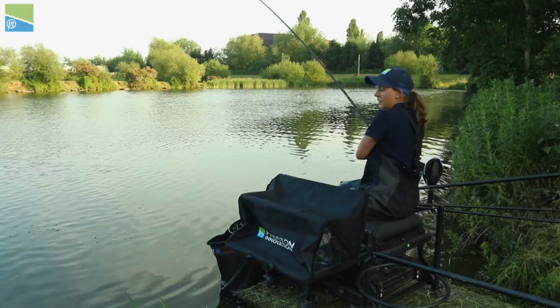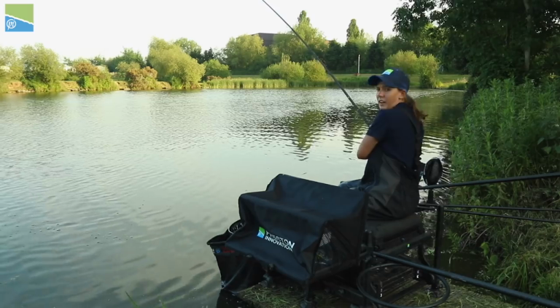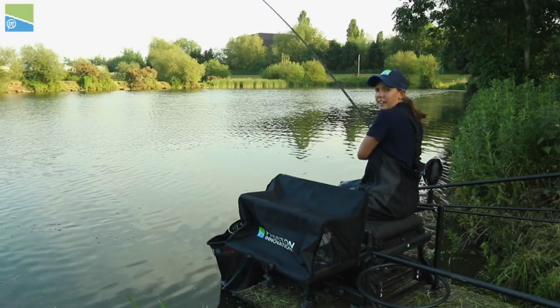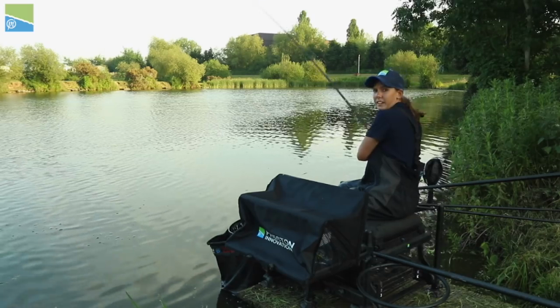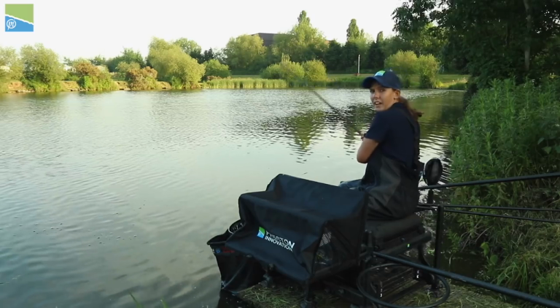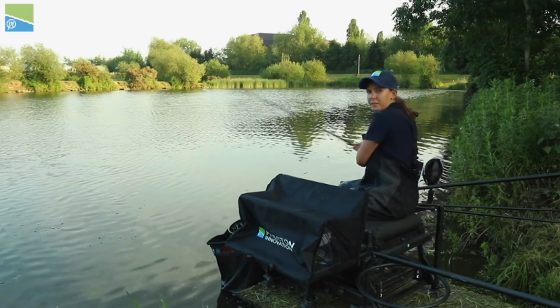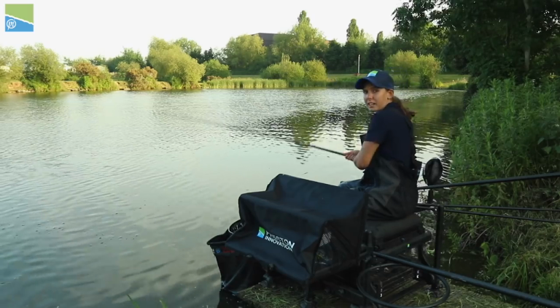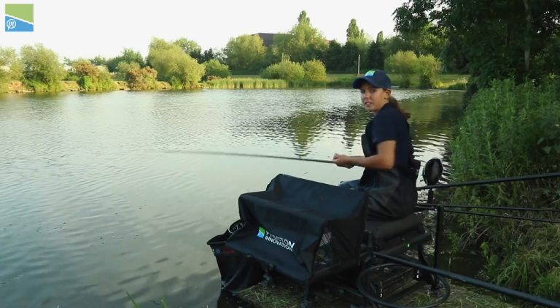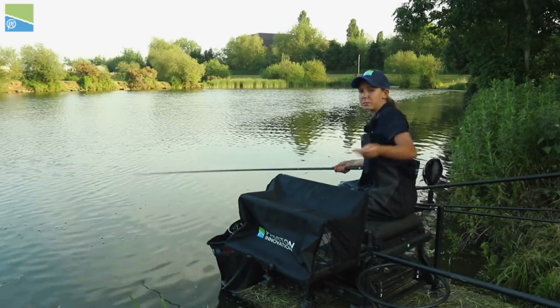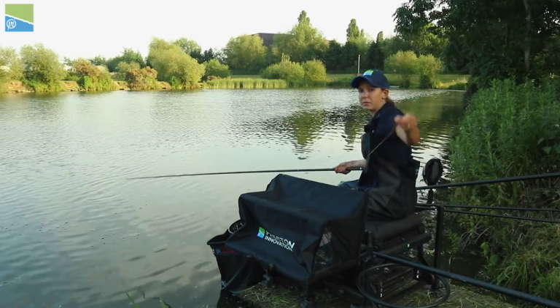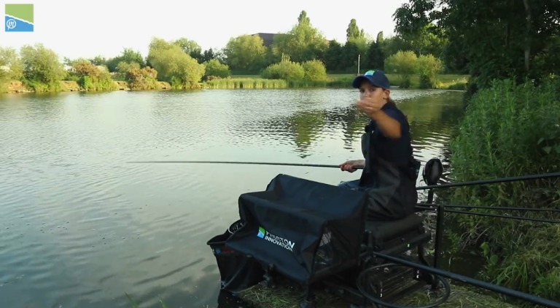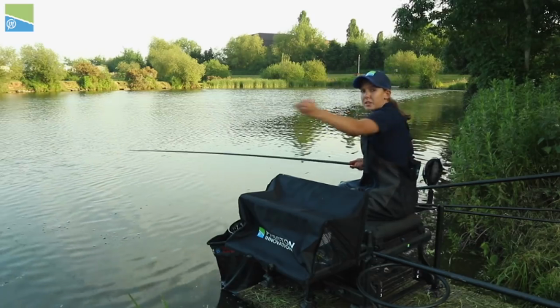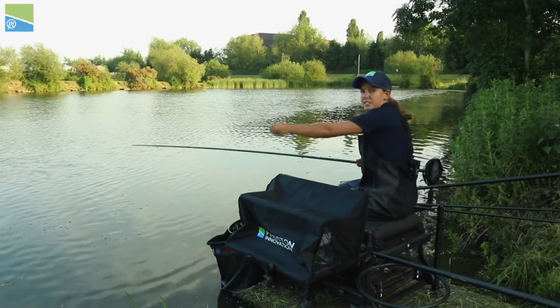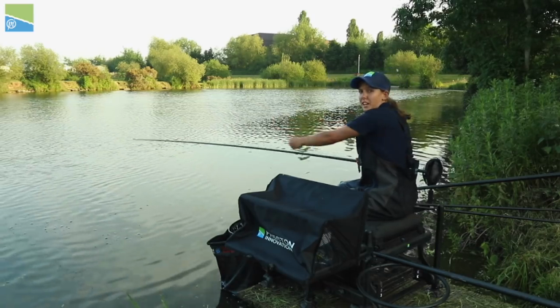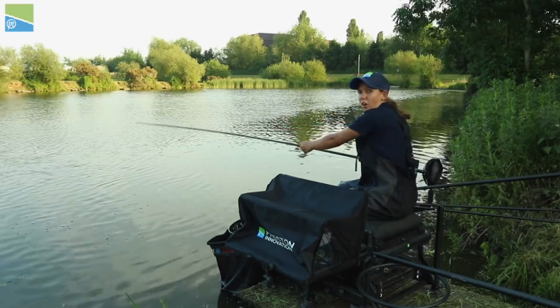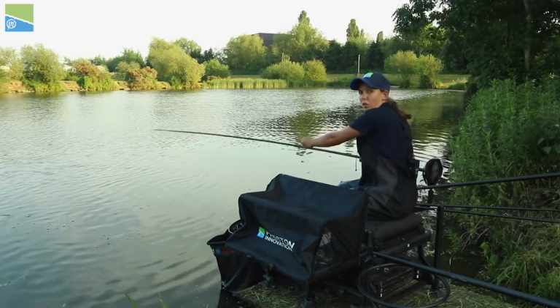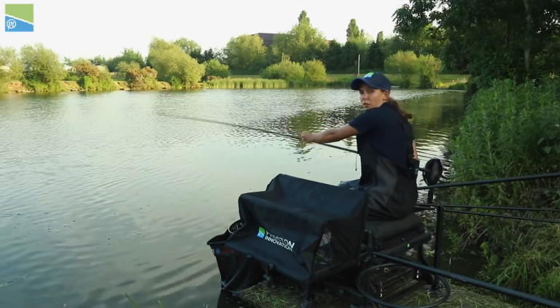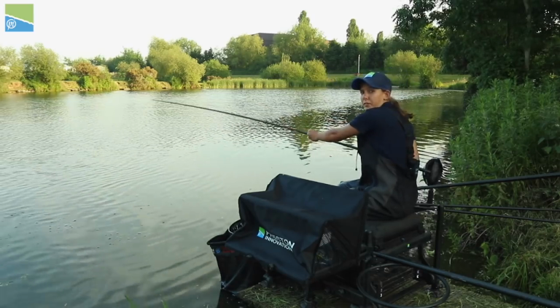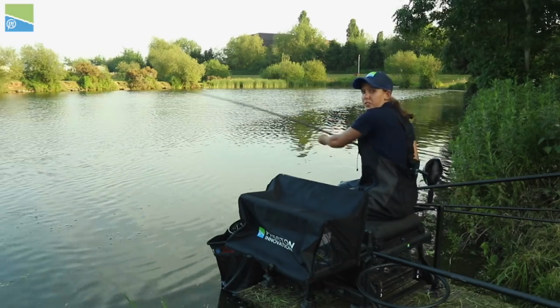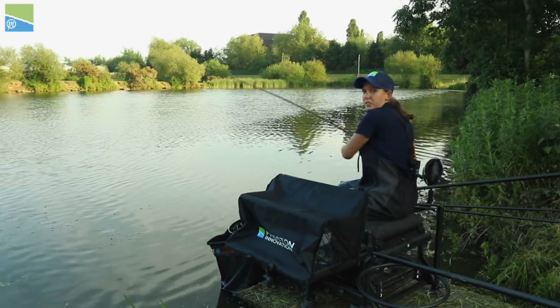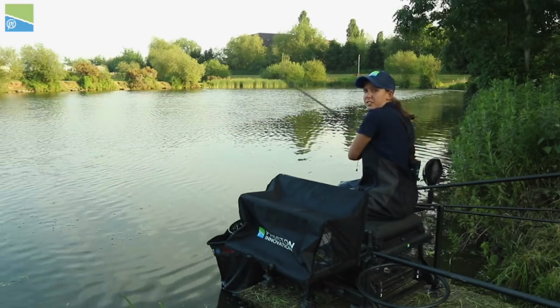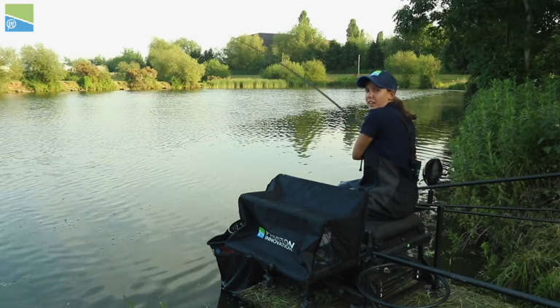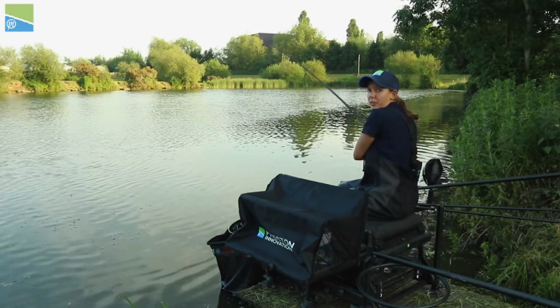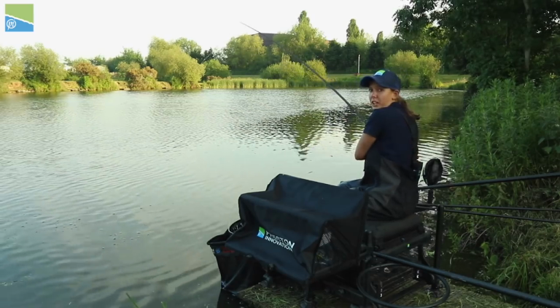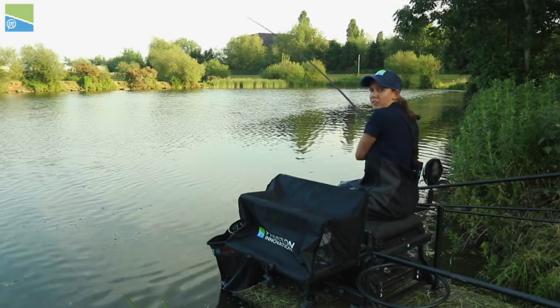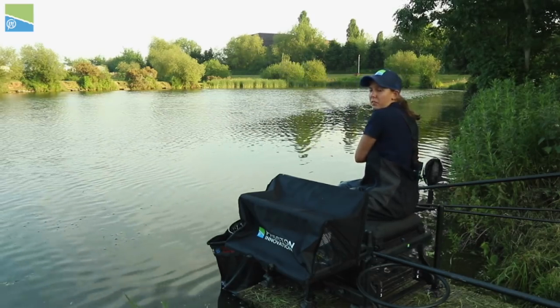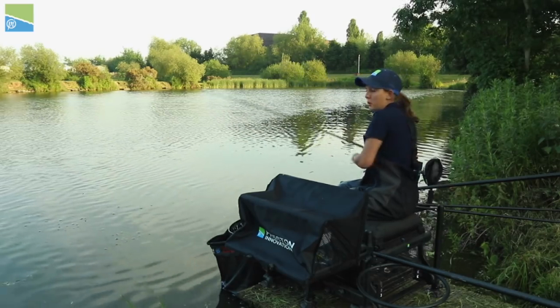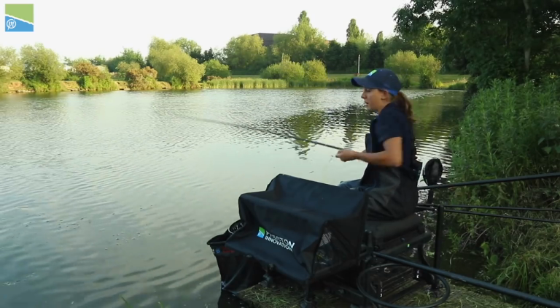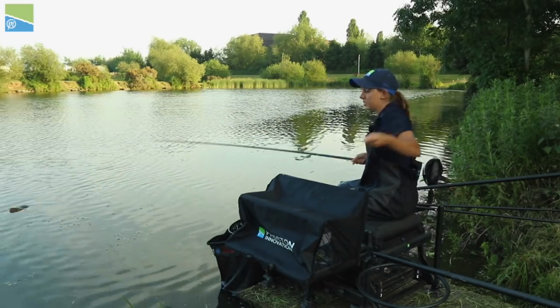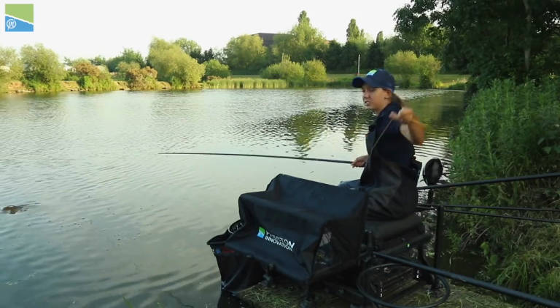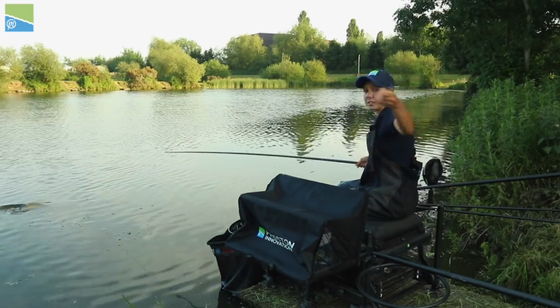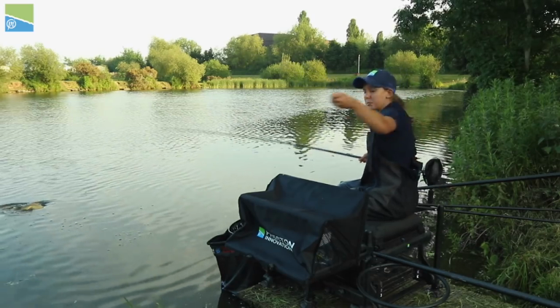Hi, I'm Kelly Smith, fishing today at Allcroft Fisheries and I'm going to give you a few margin tips.